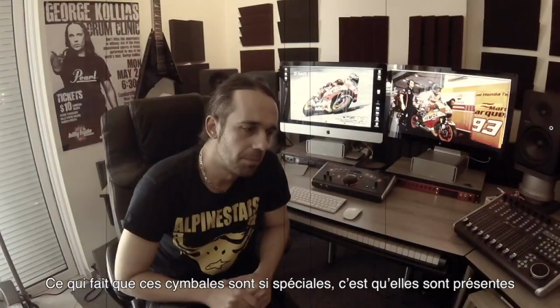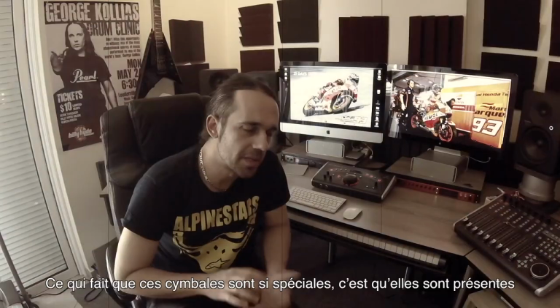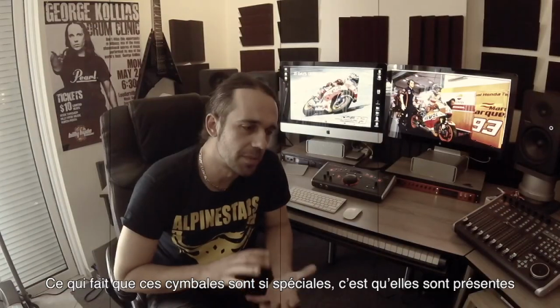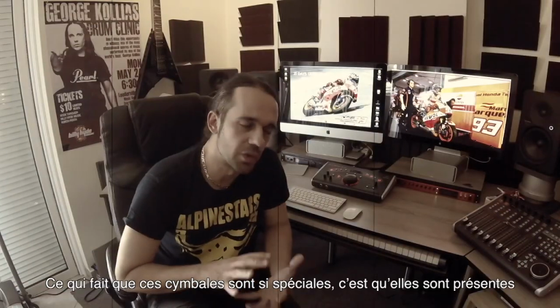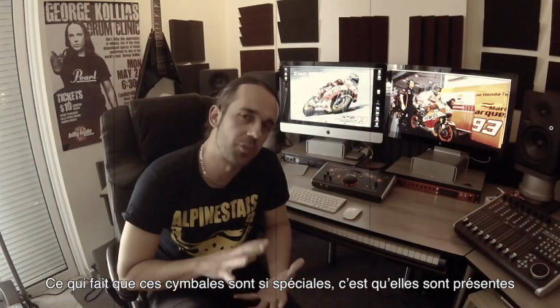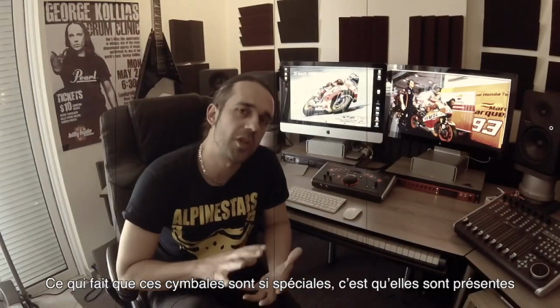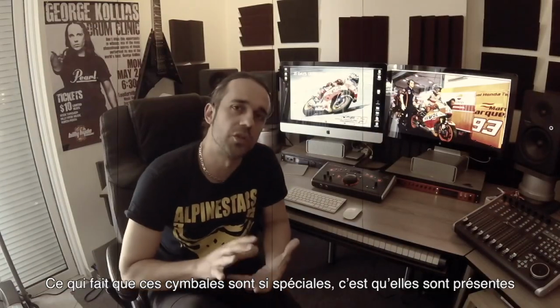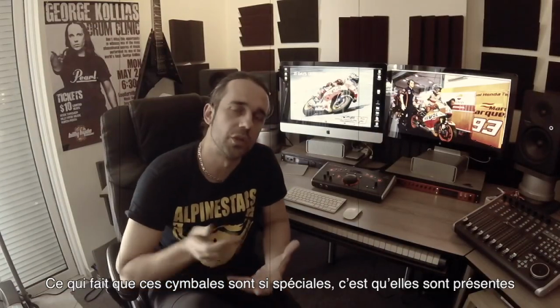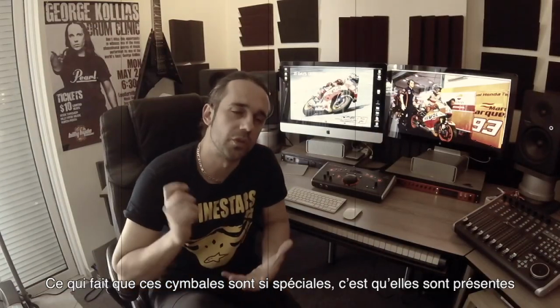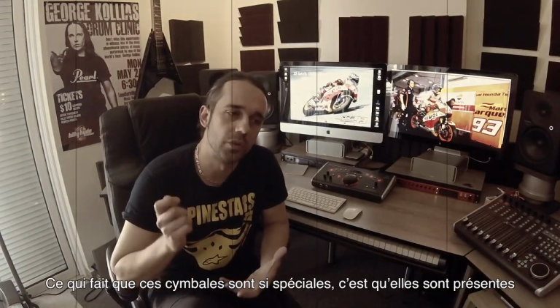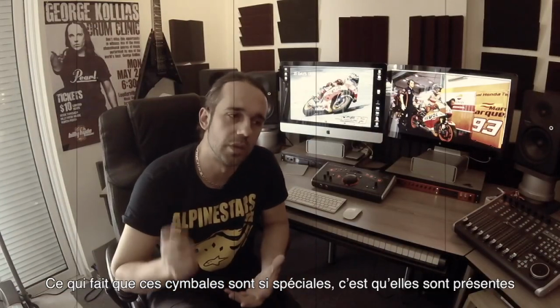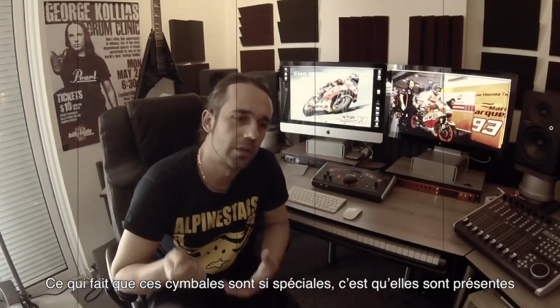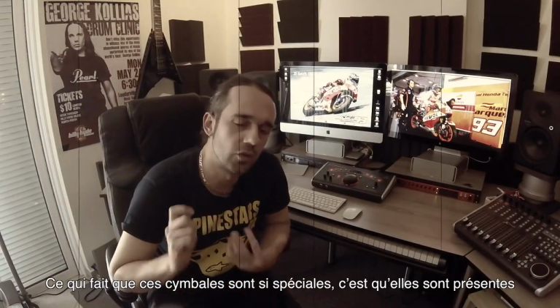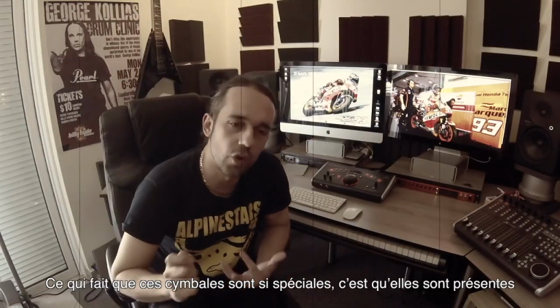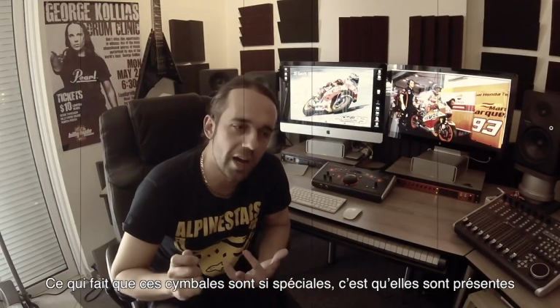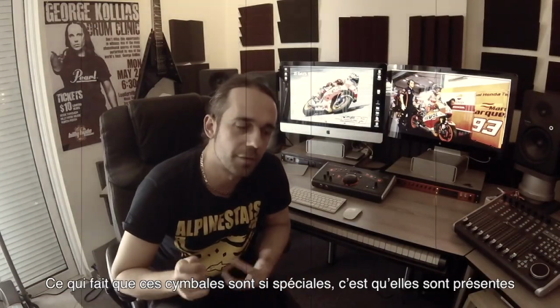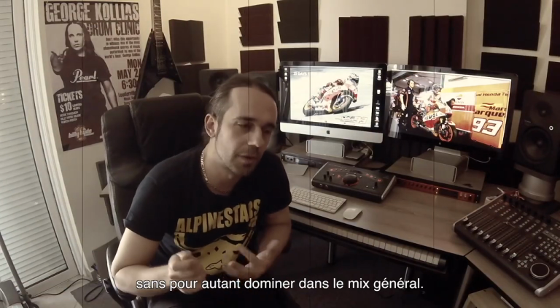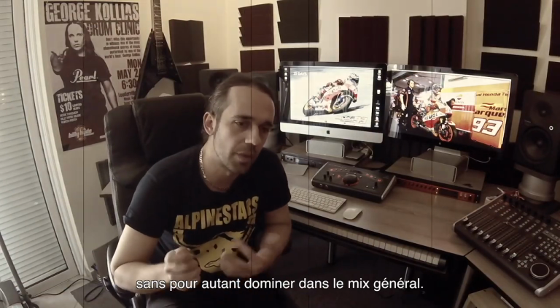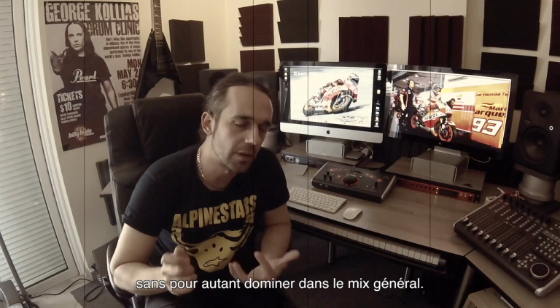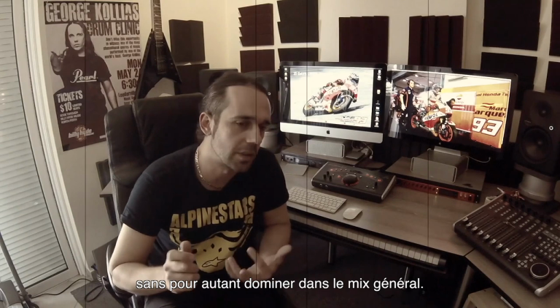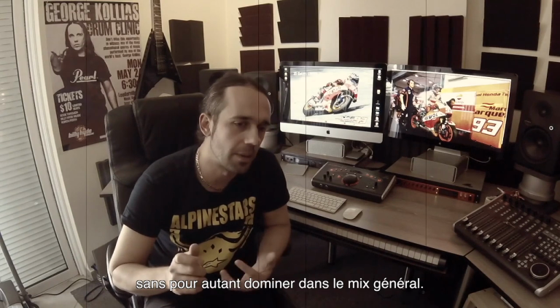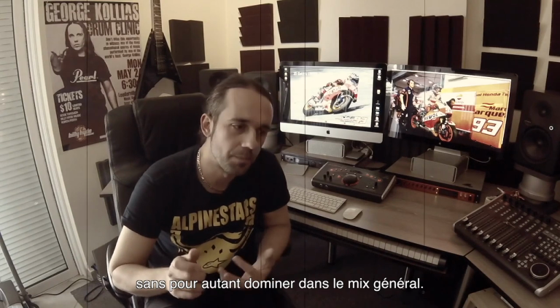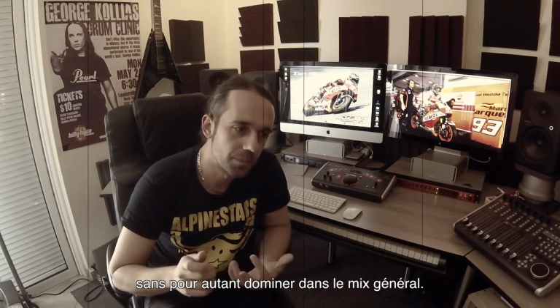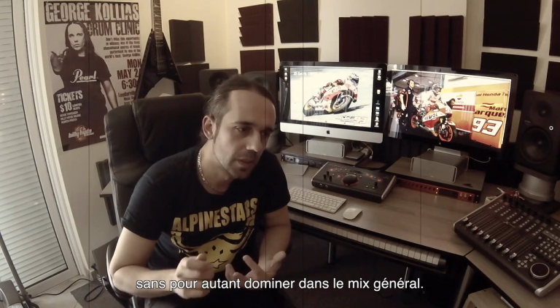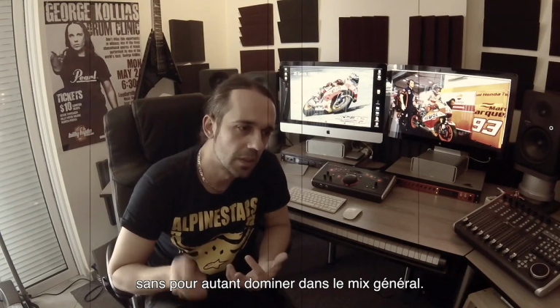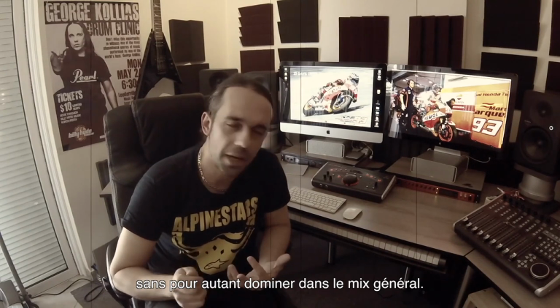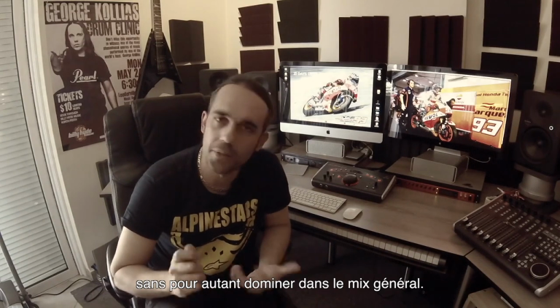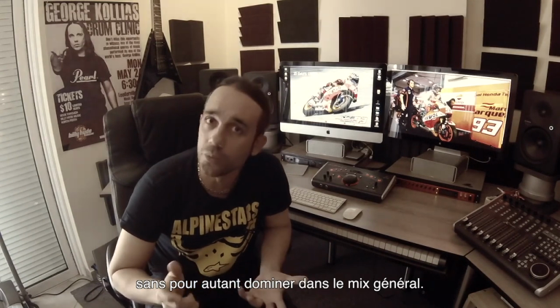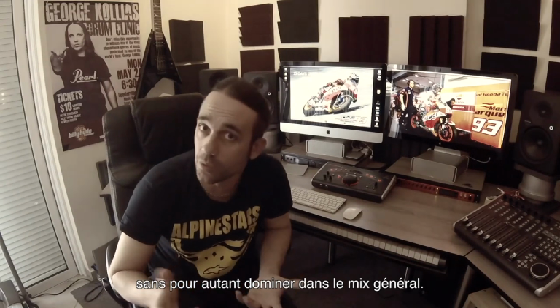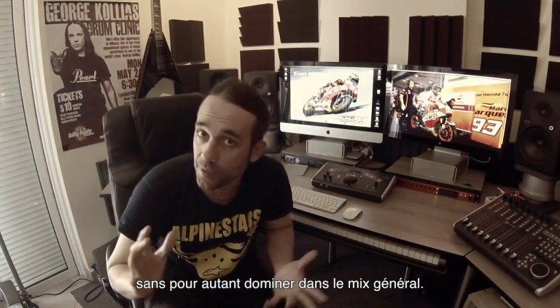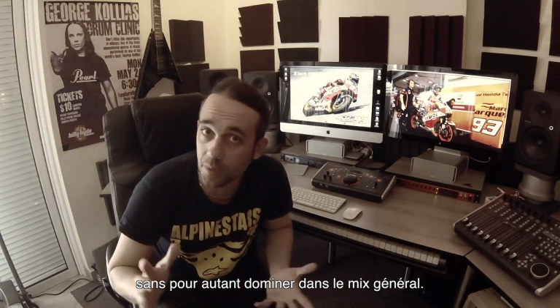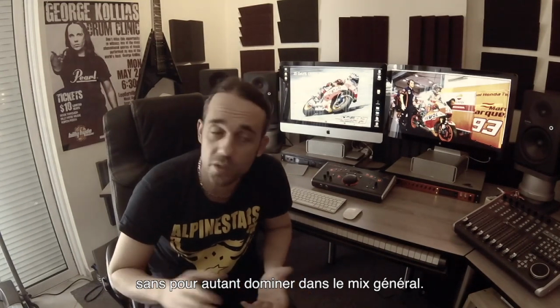It makes the cymbals so special, to drive without cutting through that much.